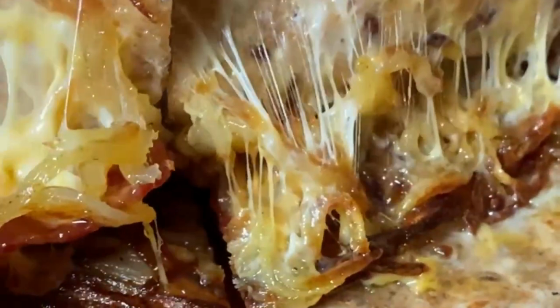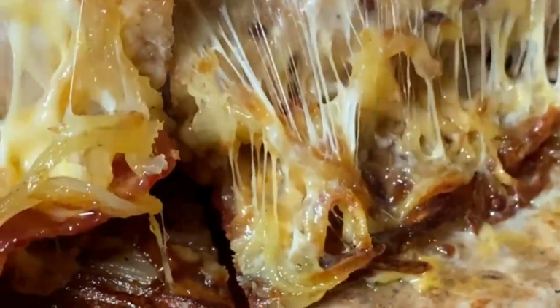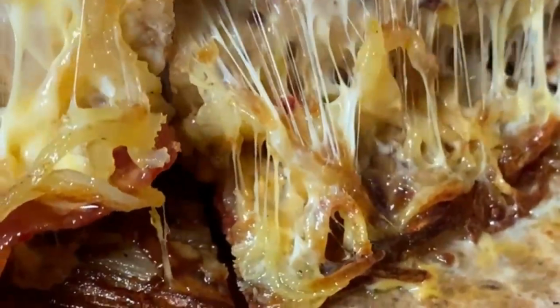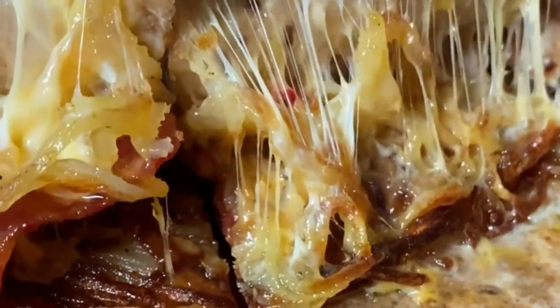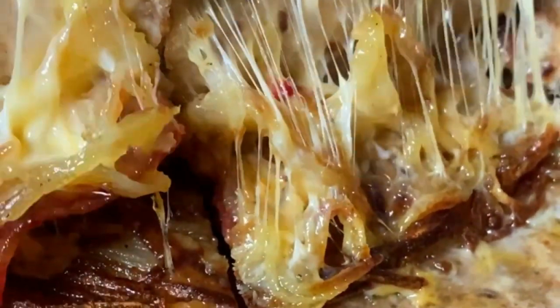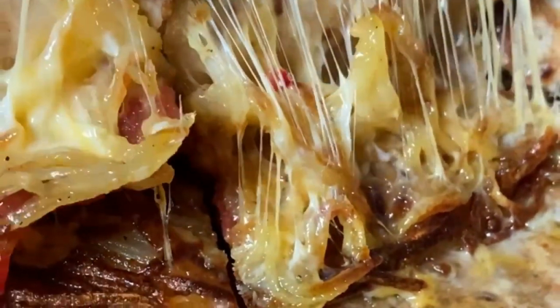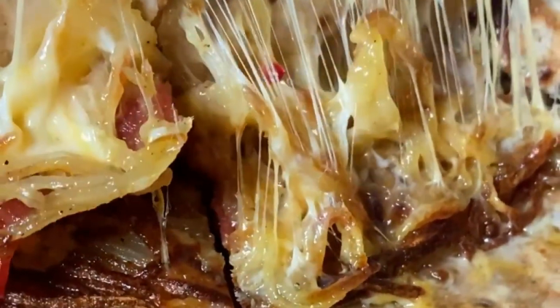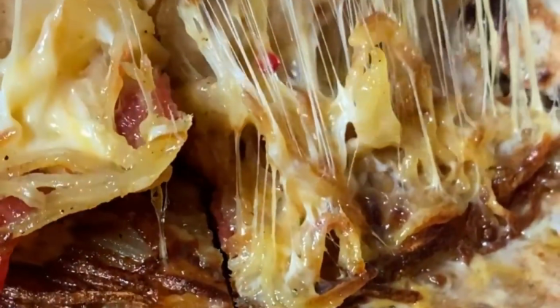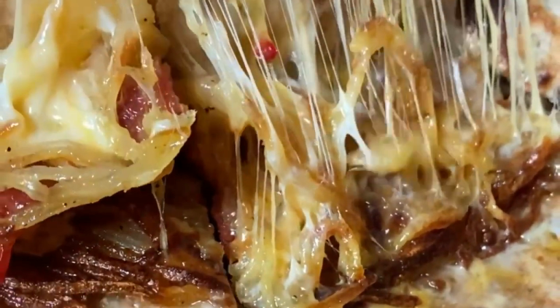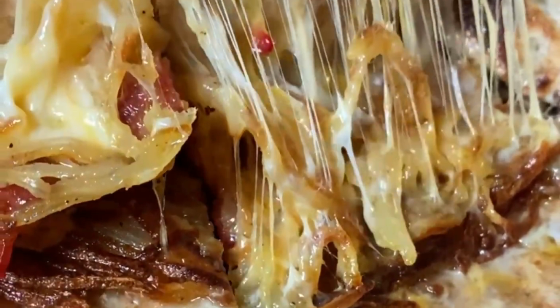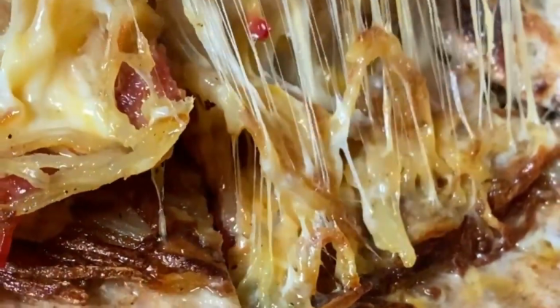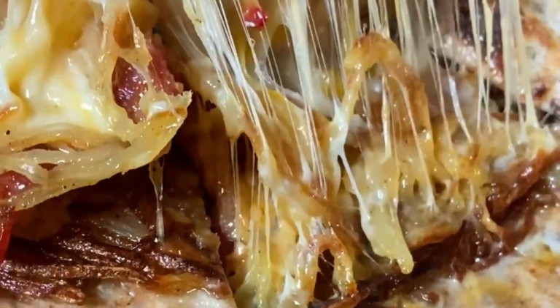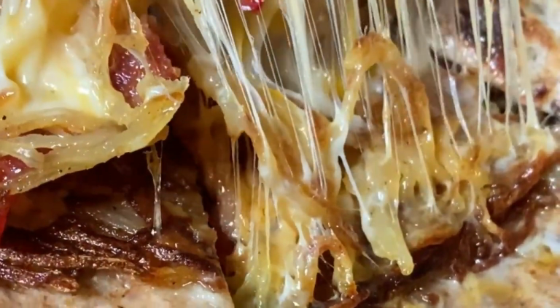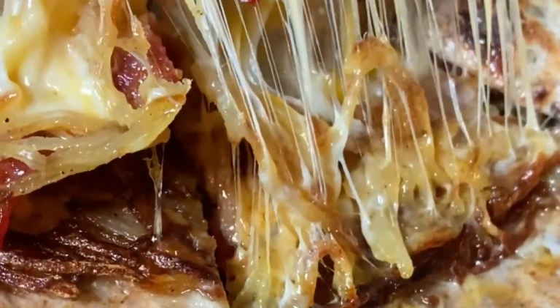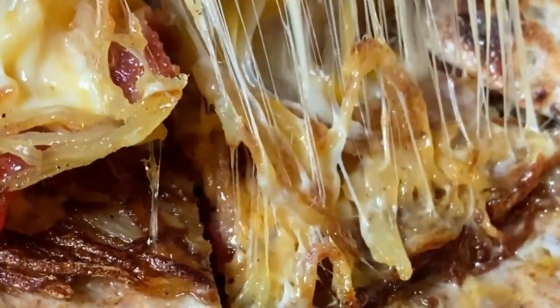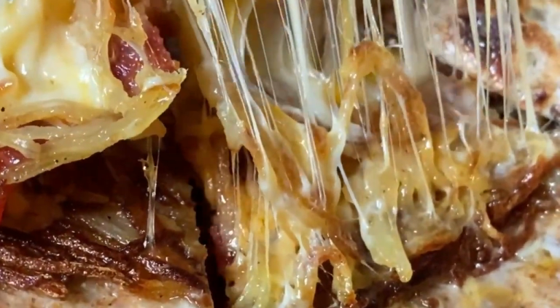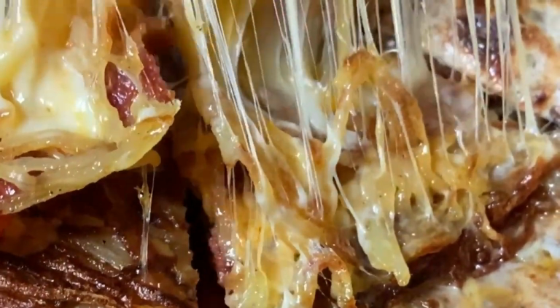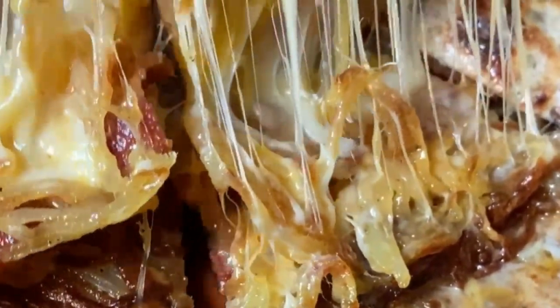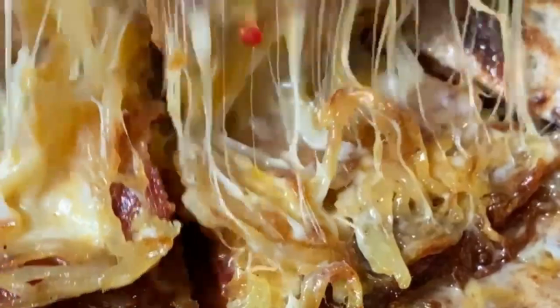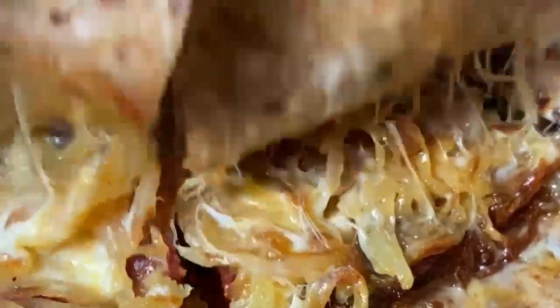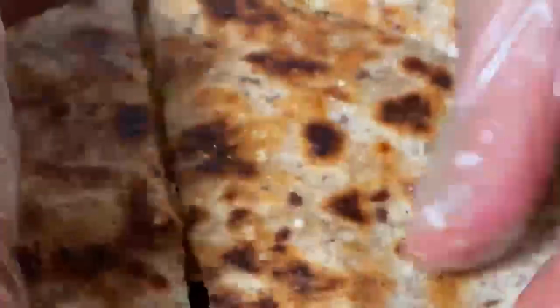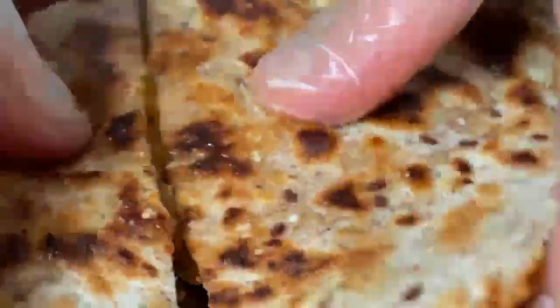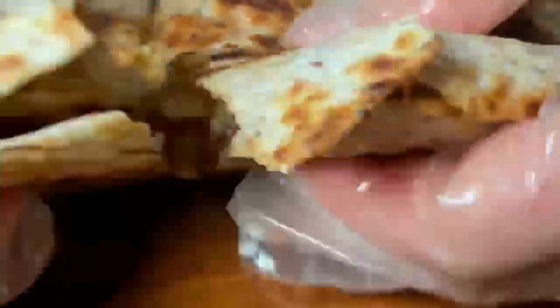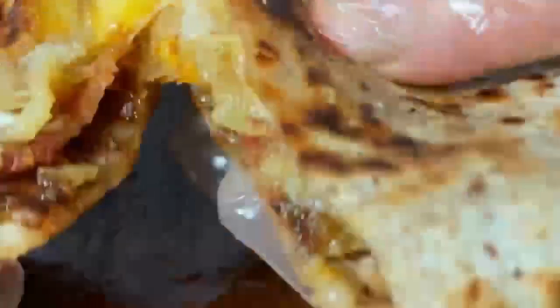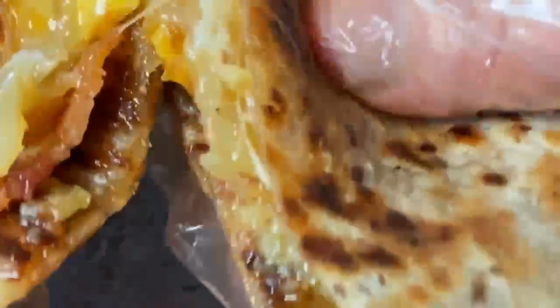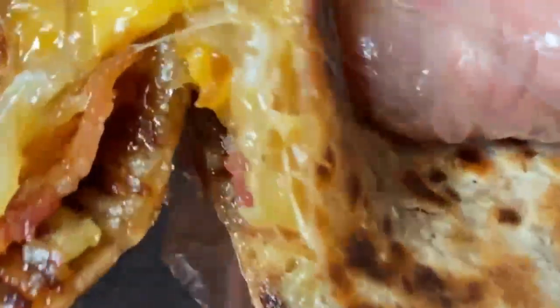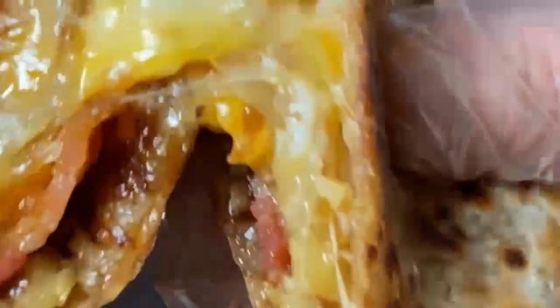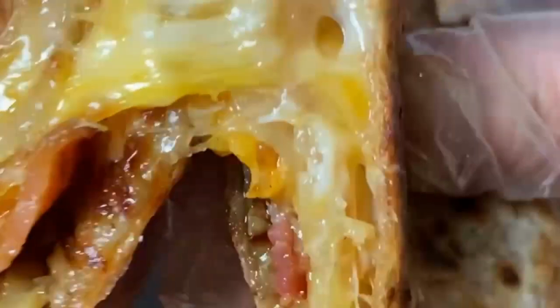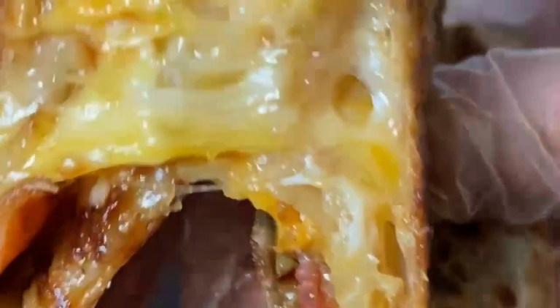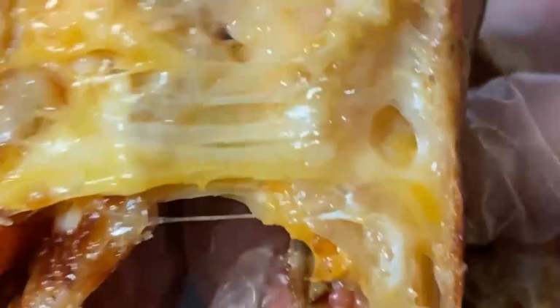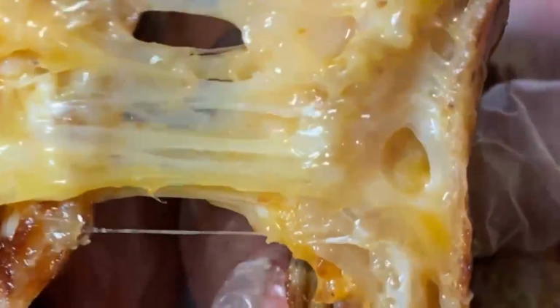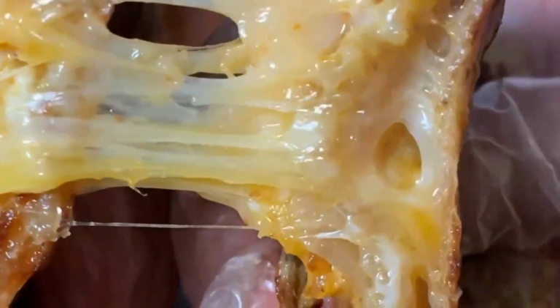I'm hungry! Today, I'll make delicious quesadillas with potatoes. Yes!